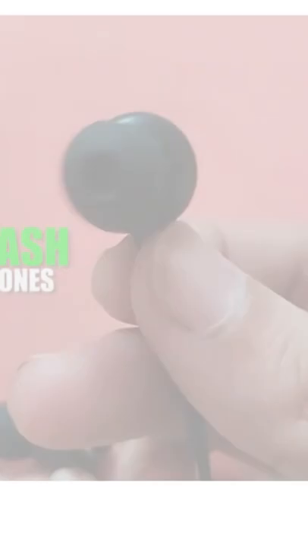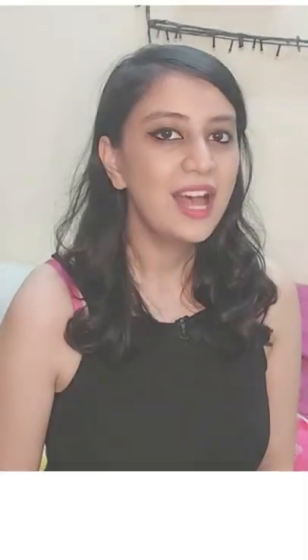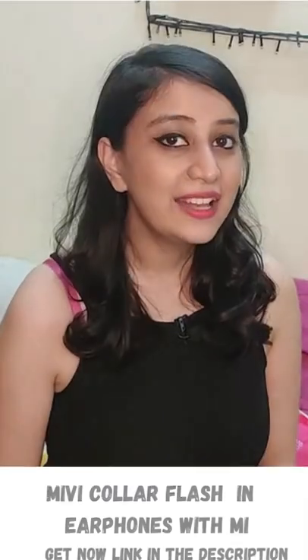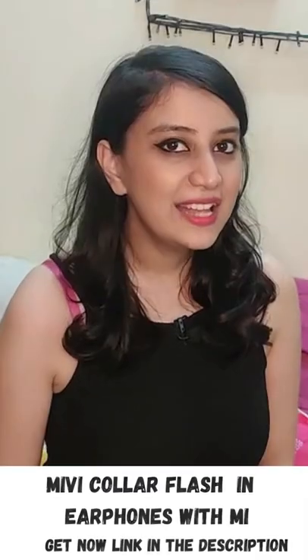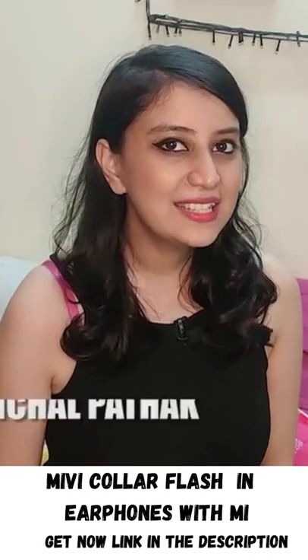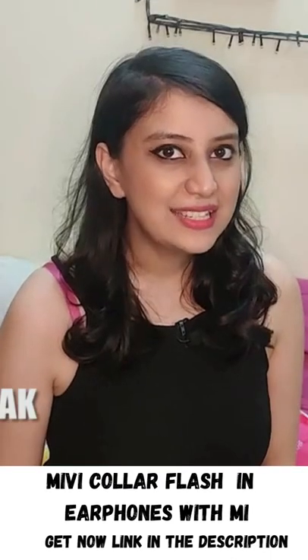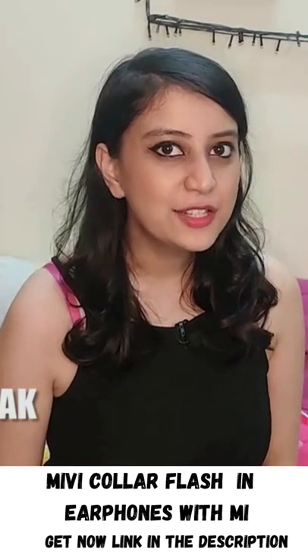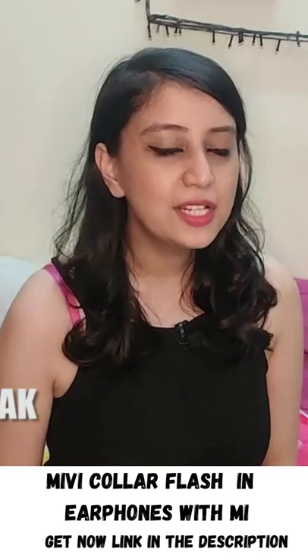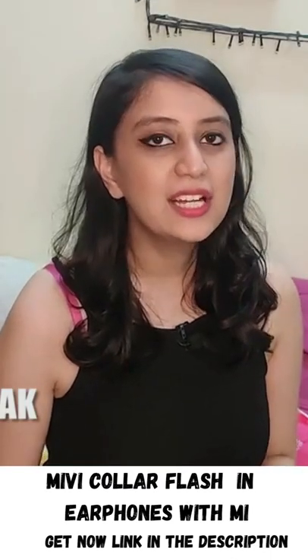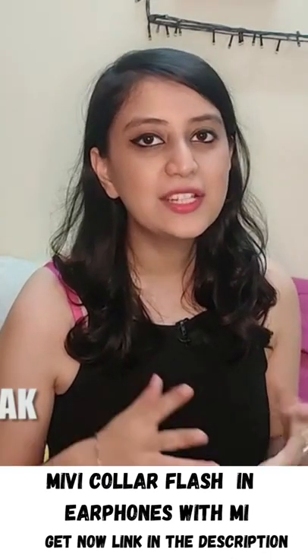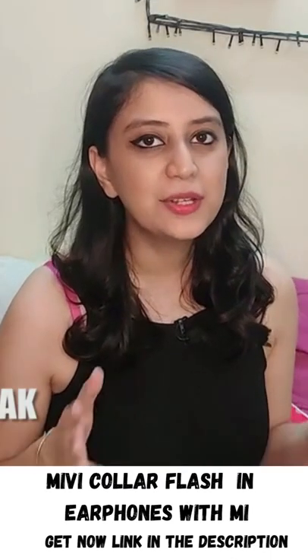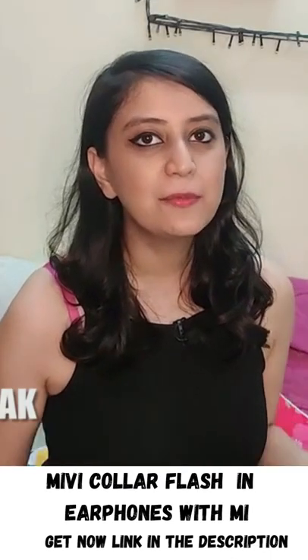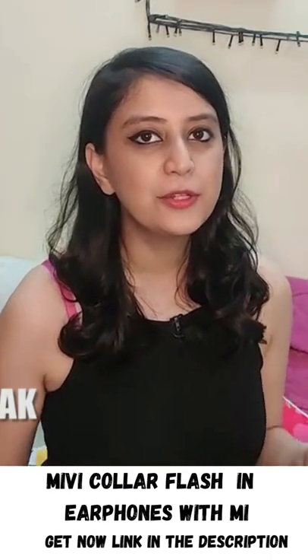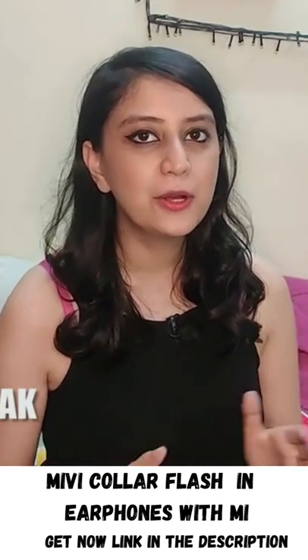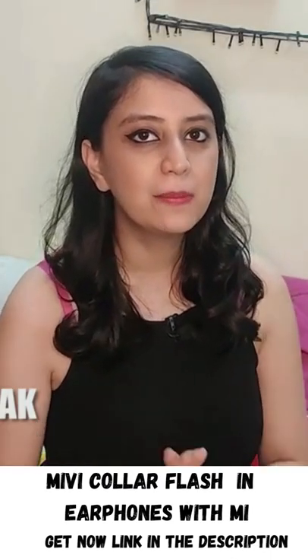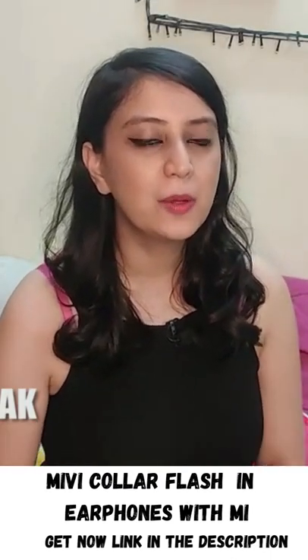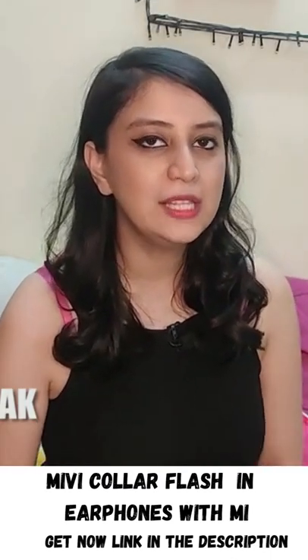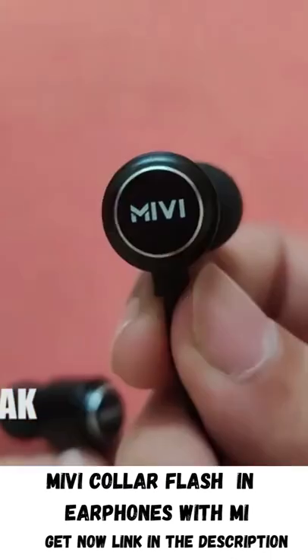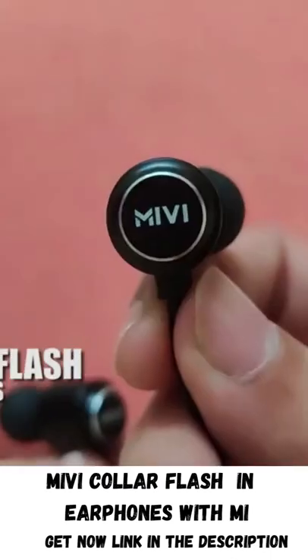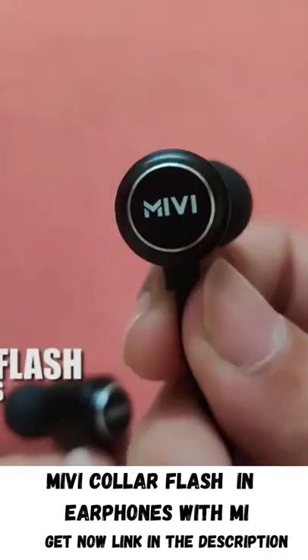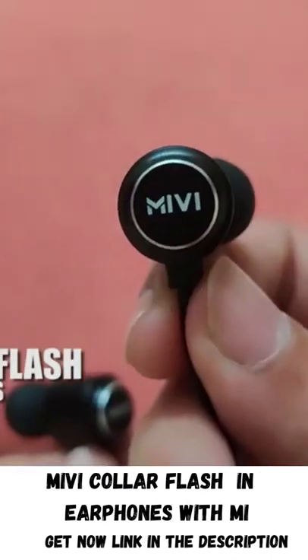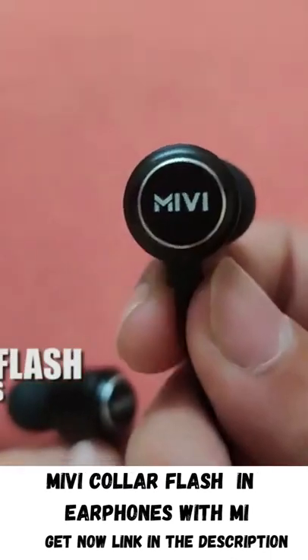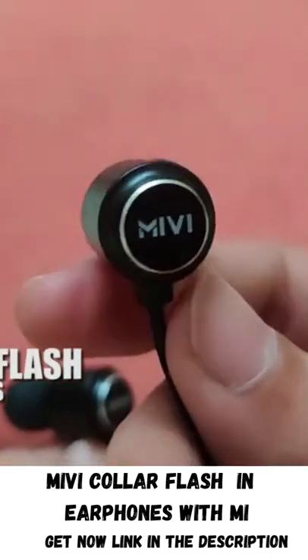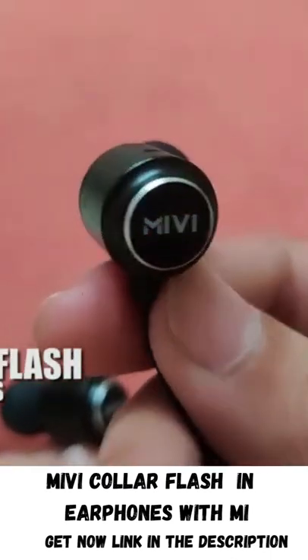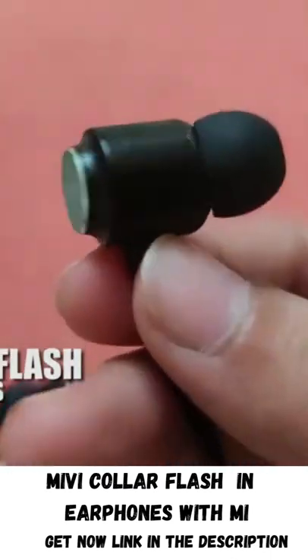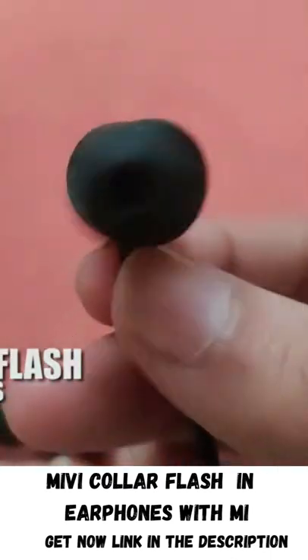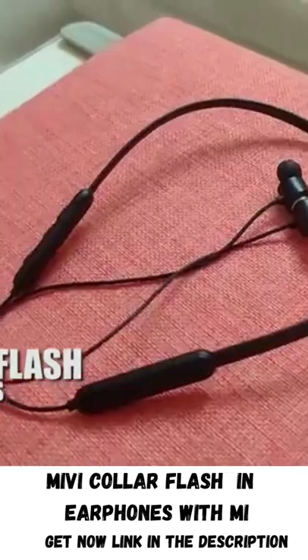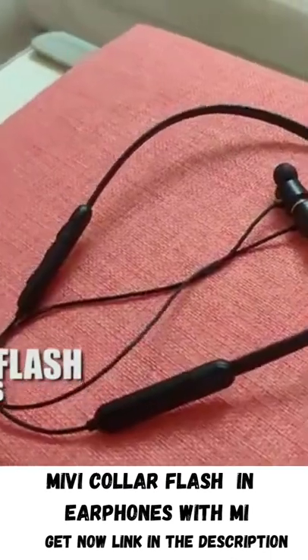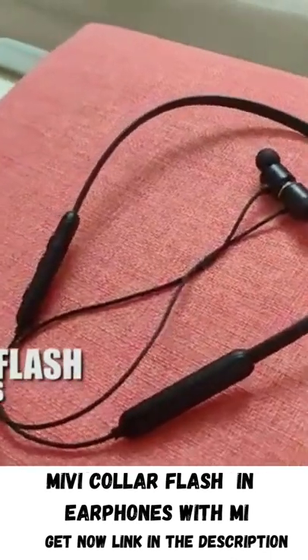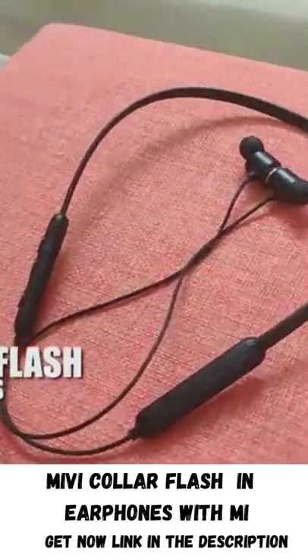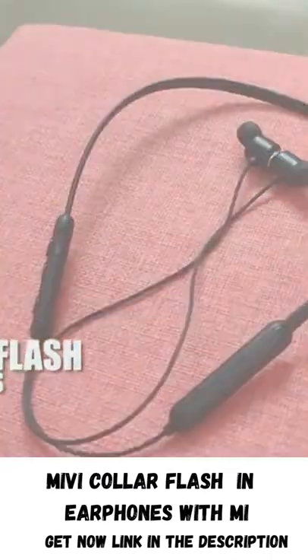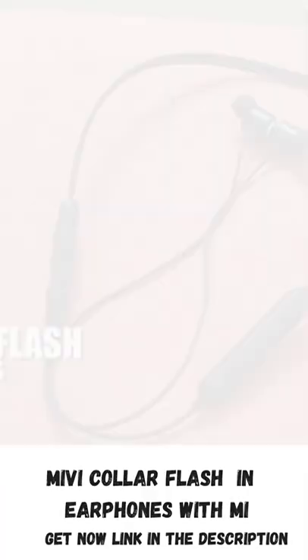Hi guys, this is Aanchal here and today I am going to talk about the Miwi Color Flash Wireless Earphones.